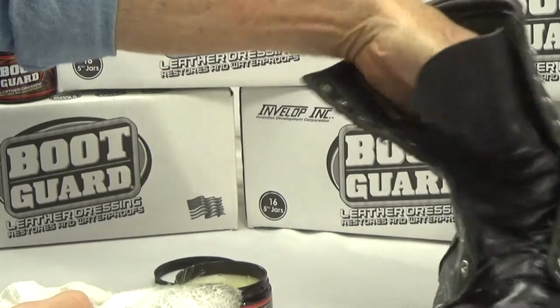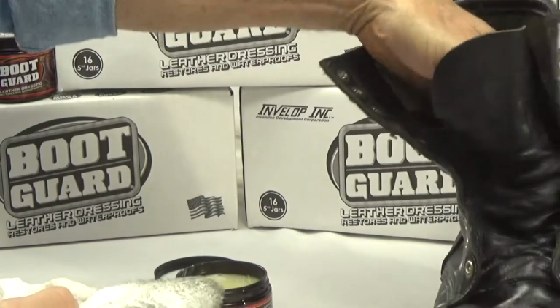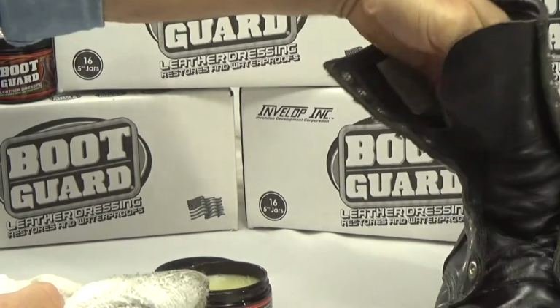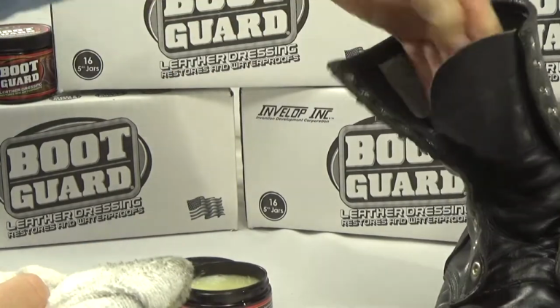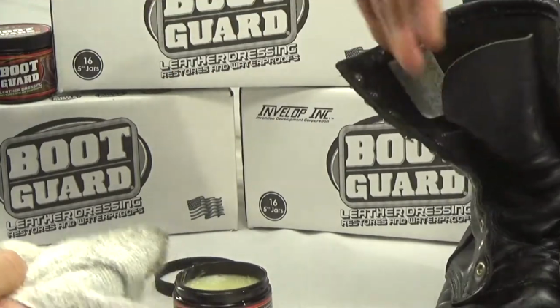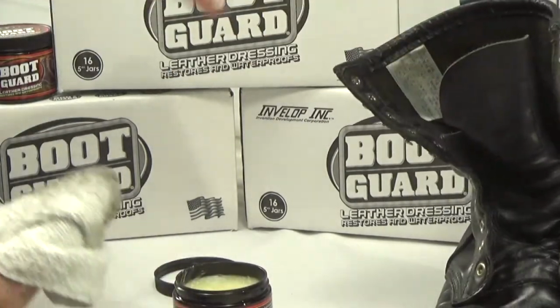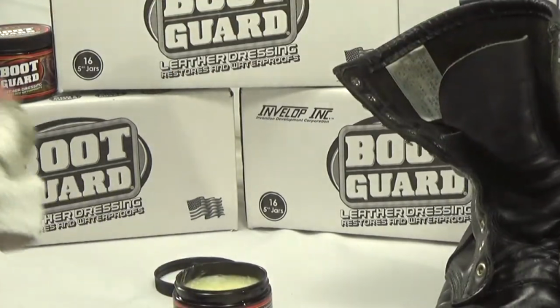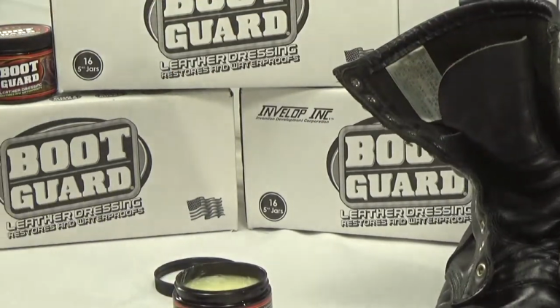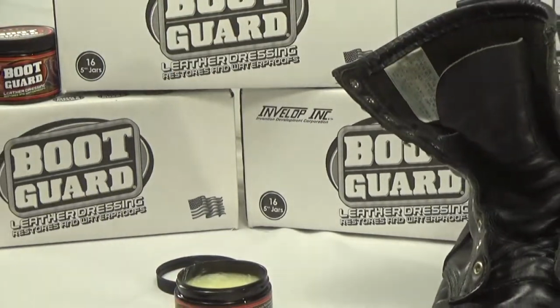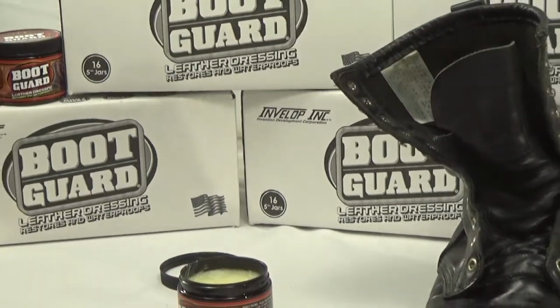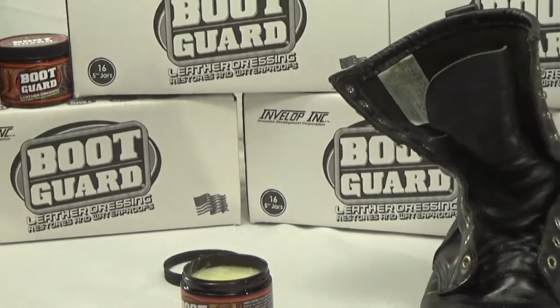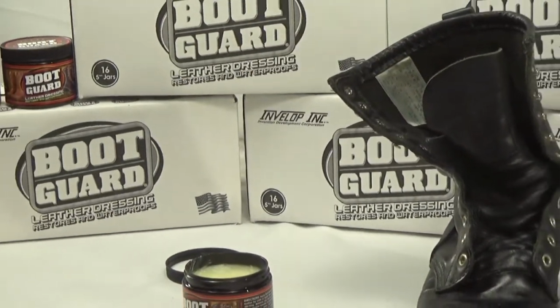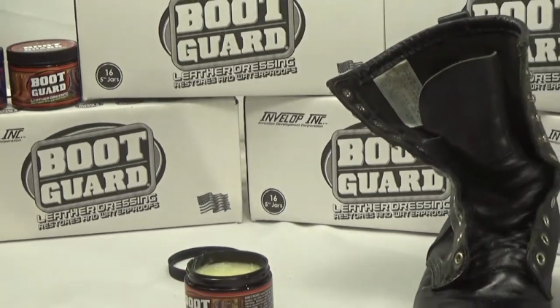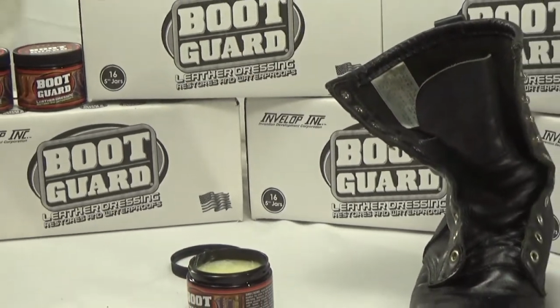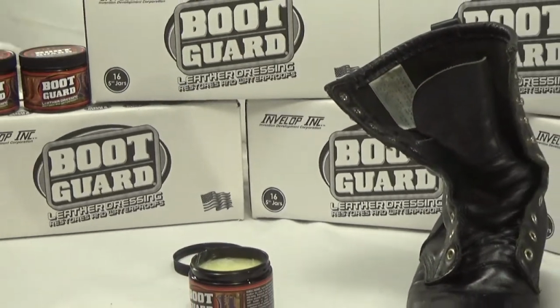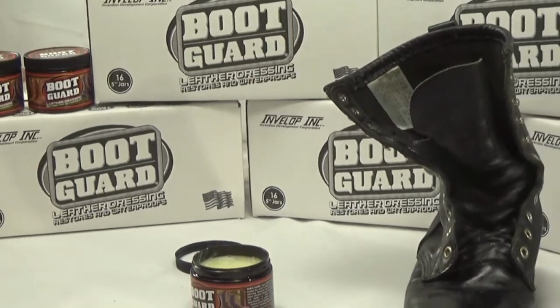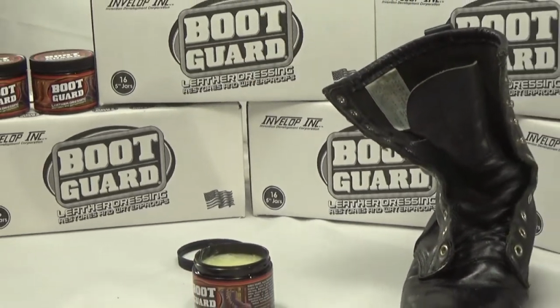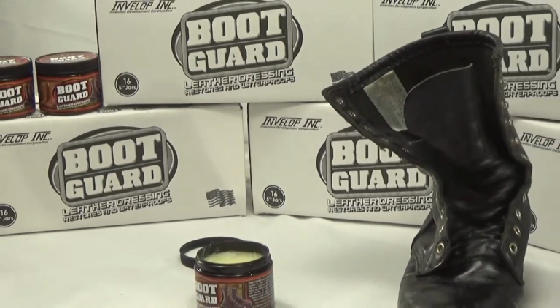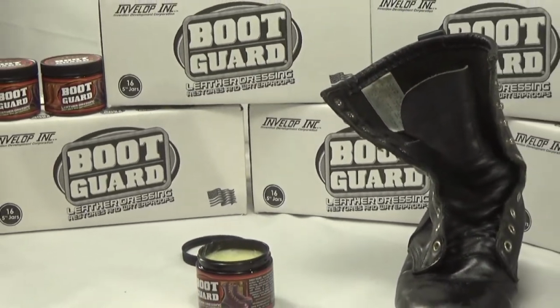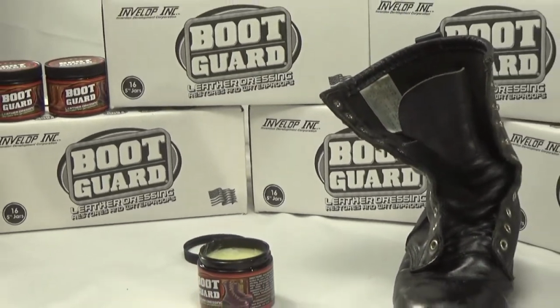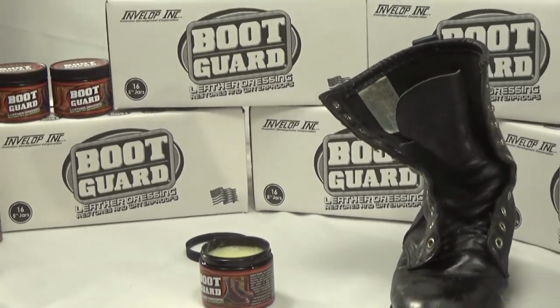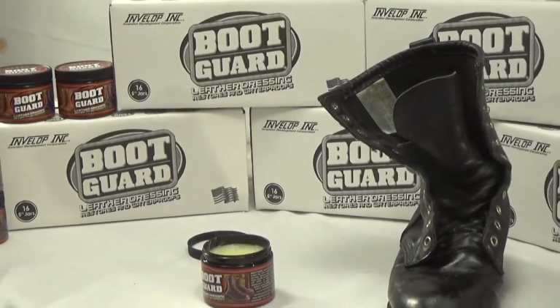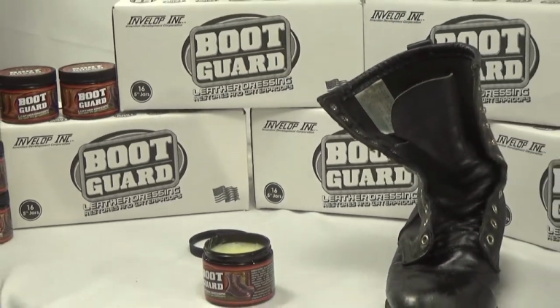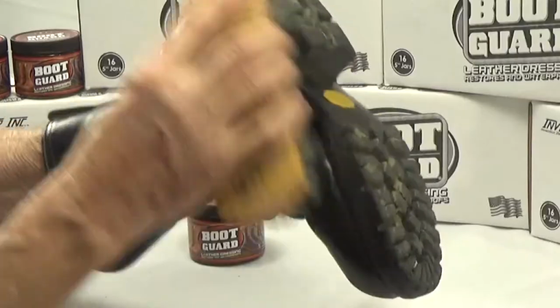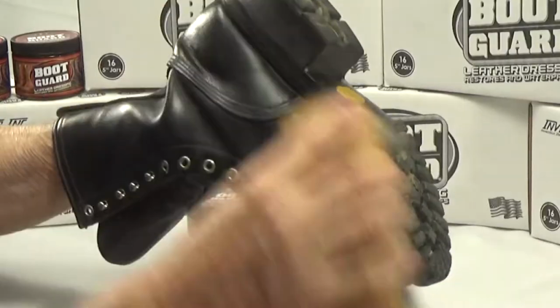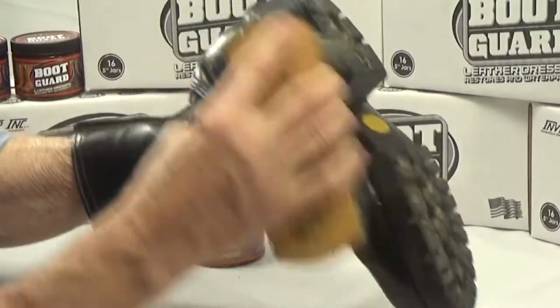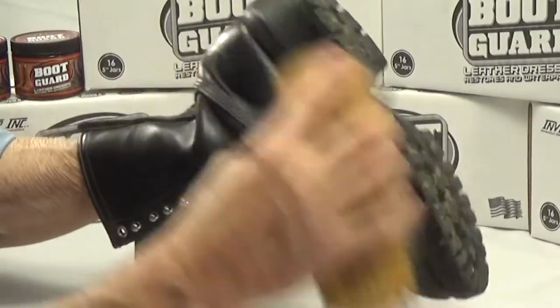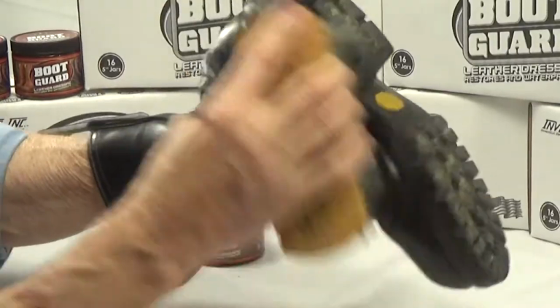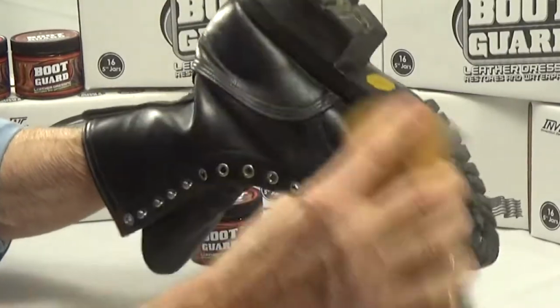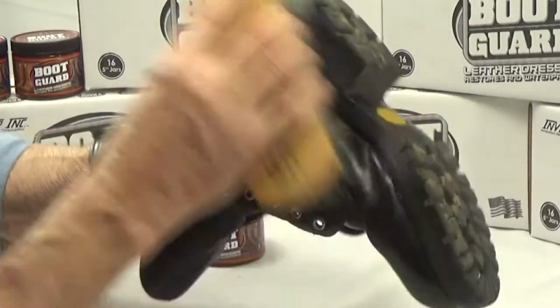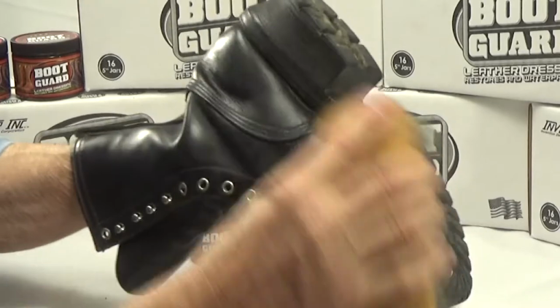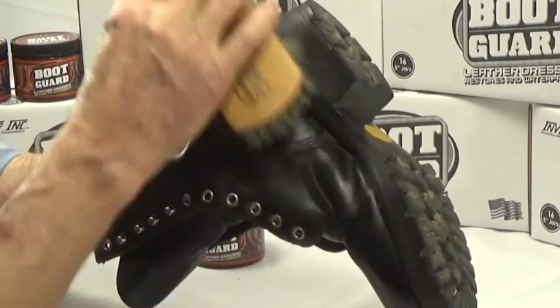Allow Boot Guard several minutes to absorb into the leather, then finish with a soft brush.